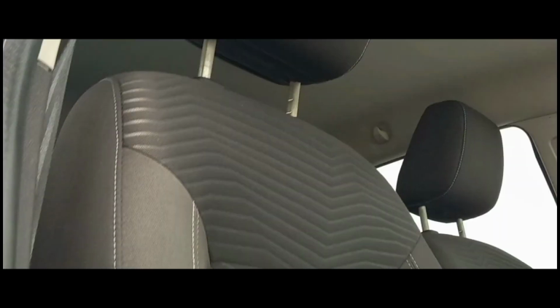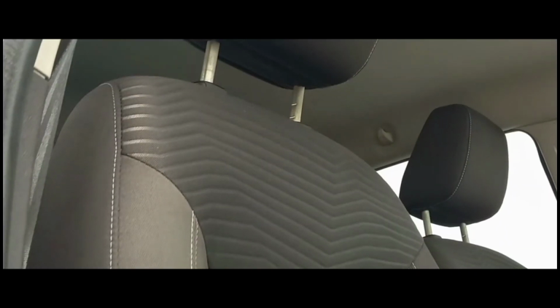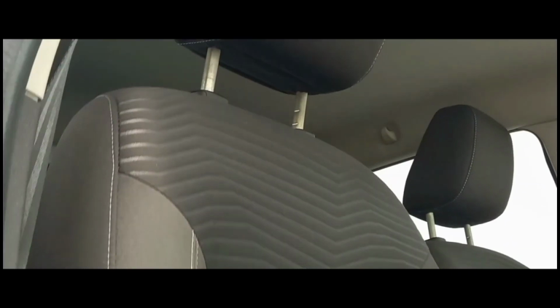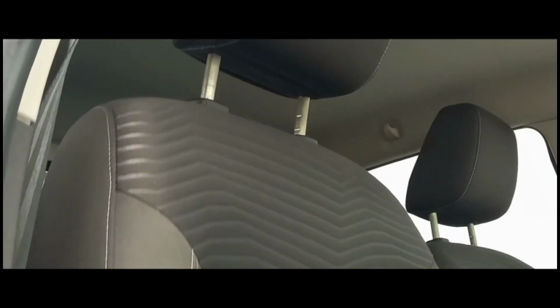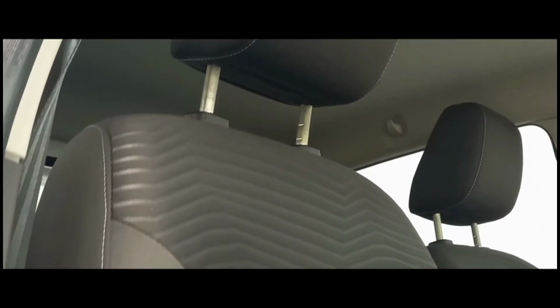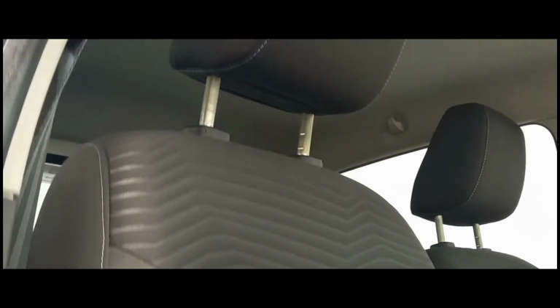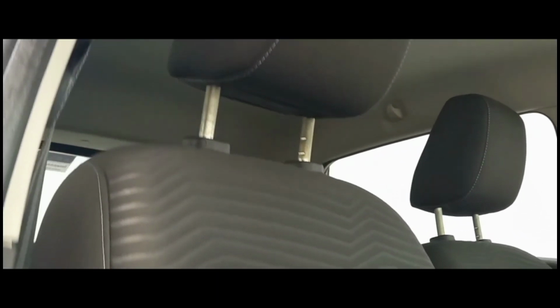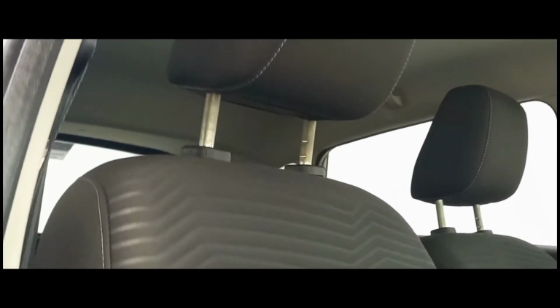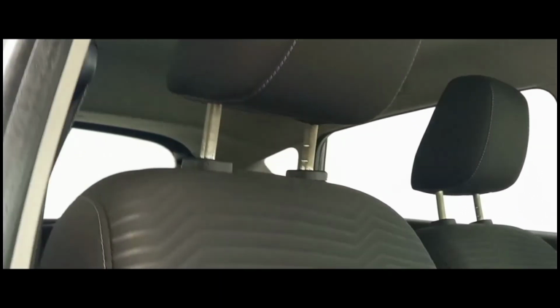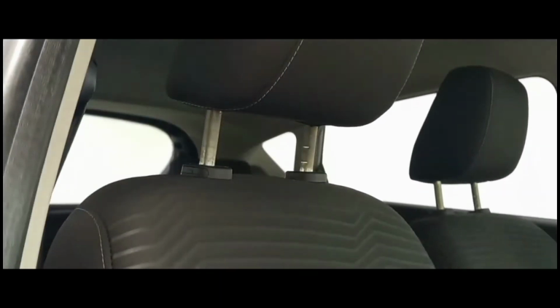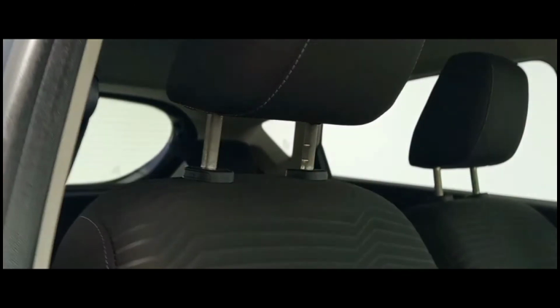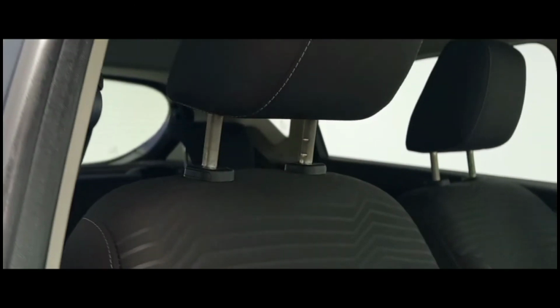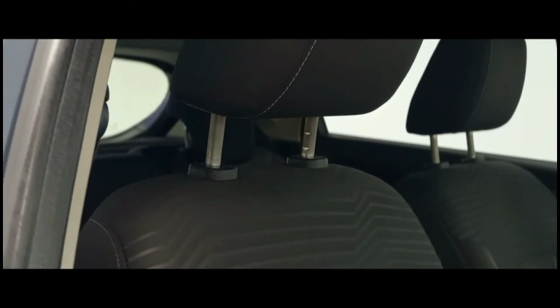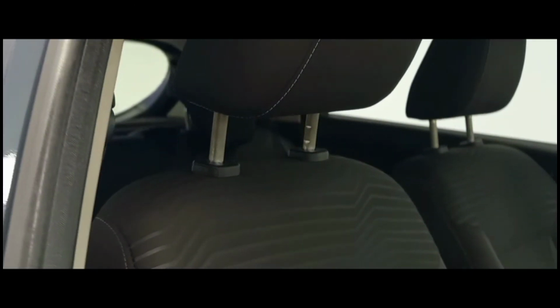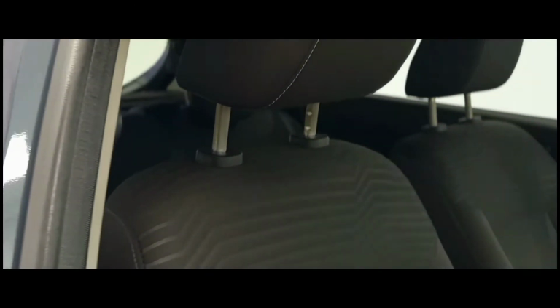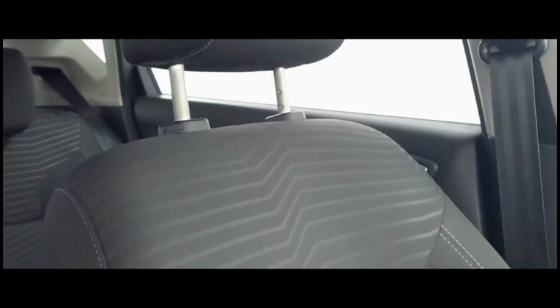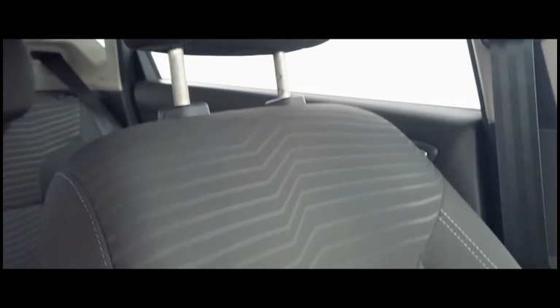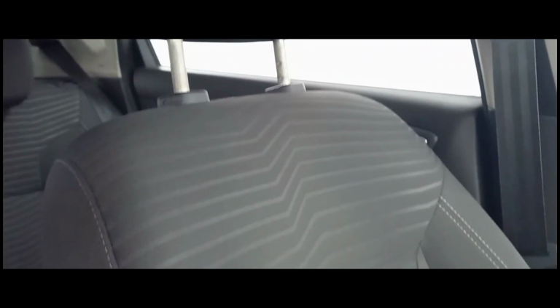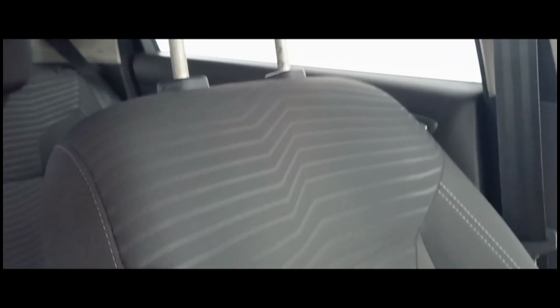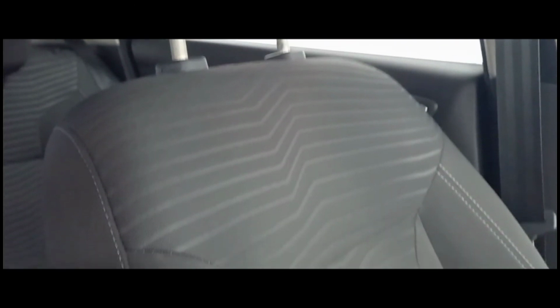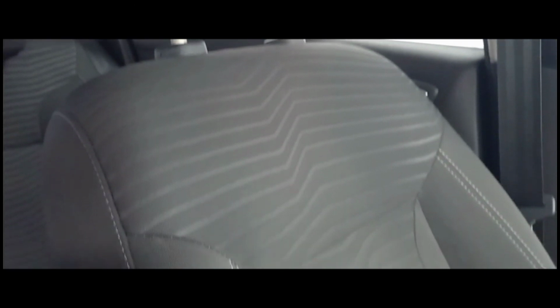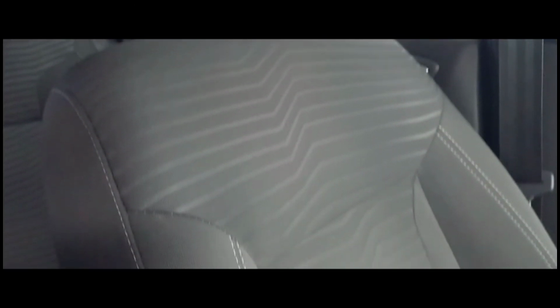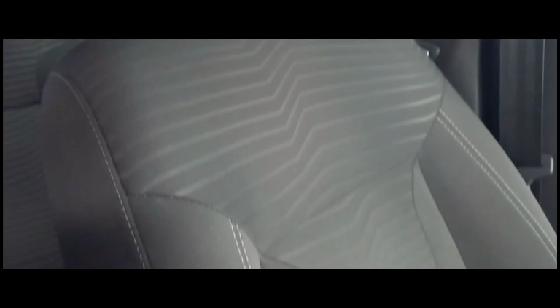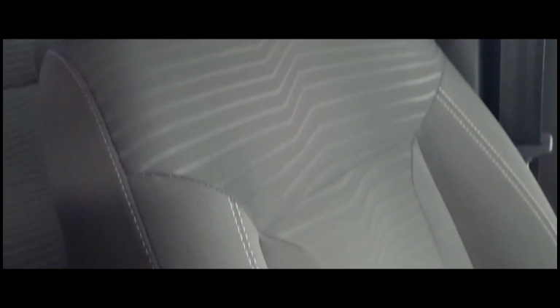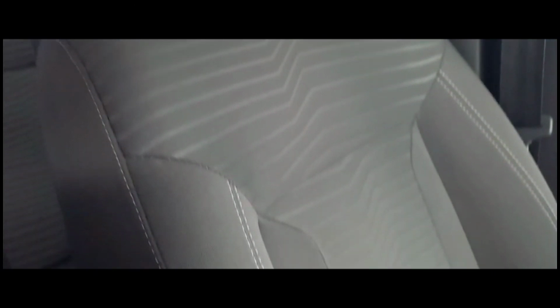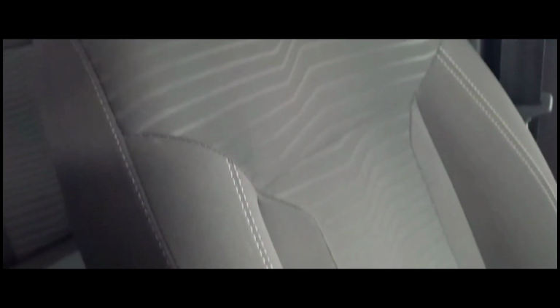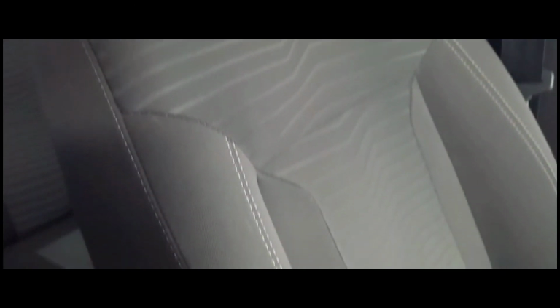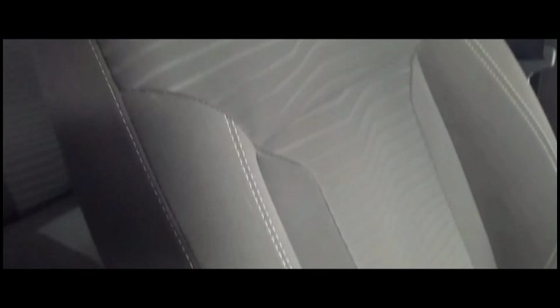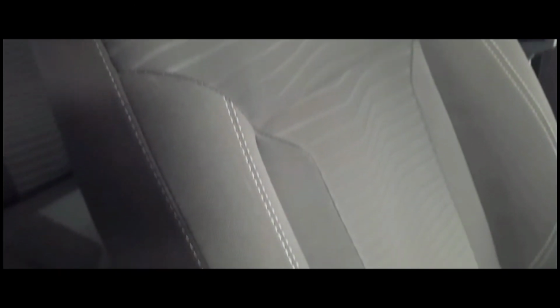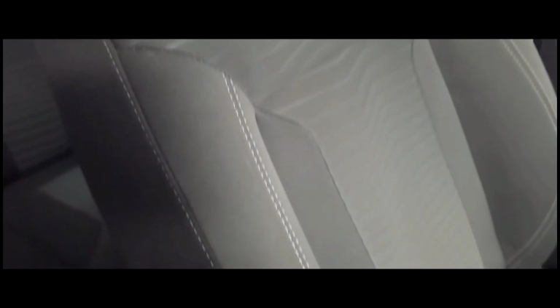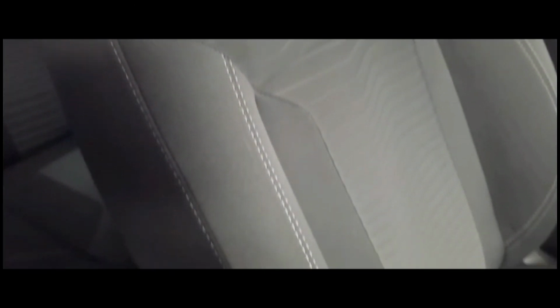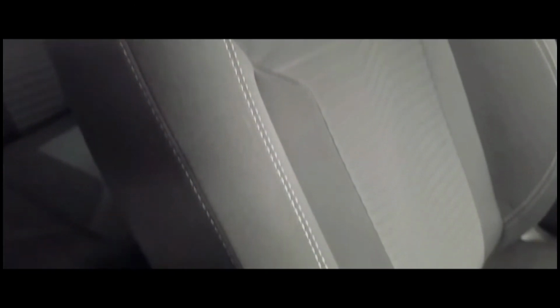Looking at the seats we can see they are made out of a great cloth finish, which is complemented with a breathable fabric in the middle.